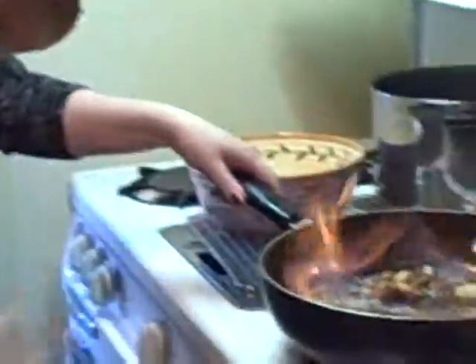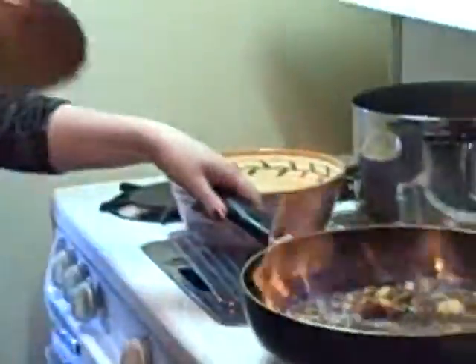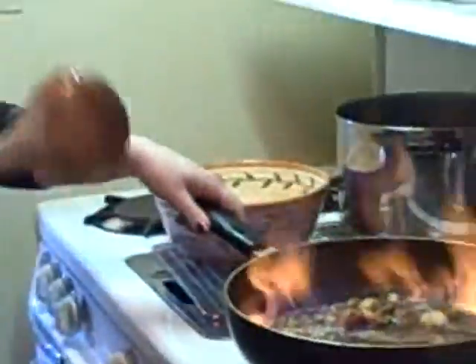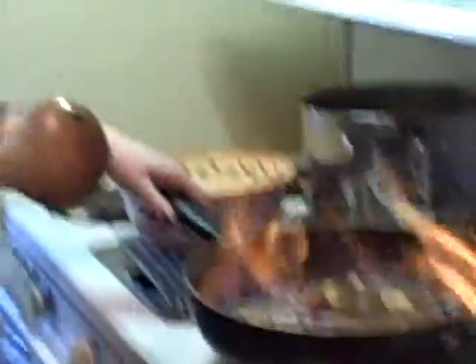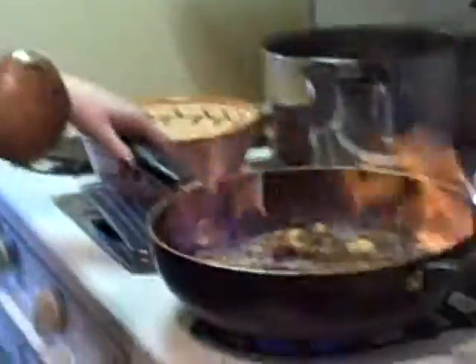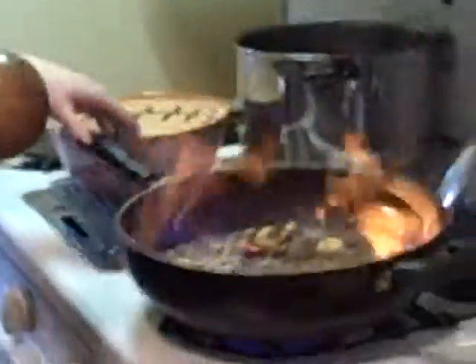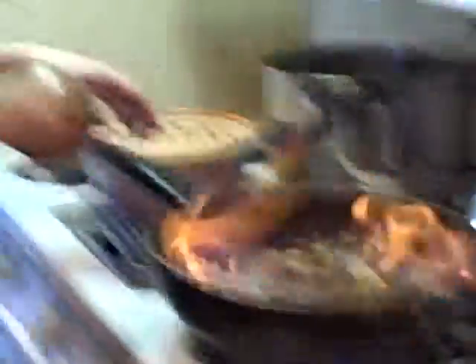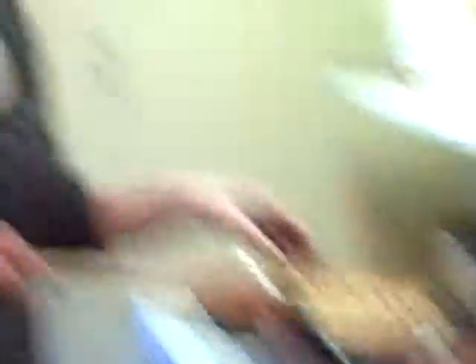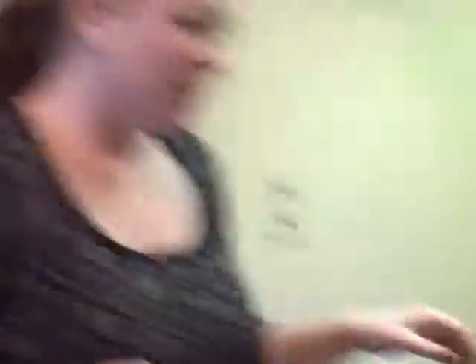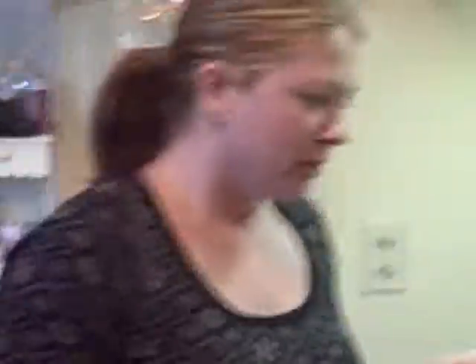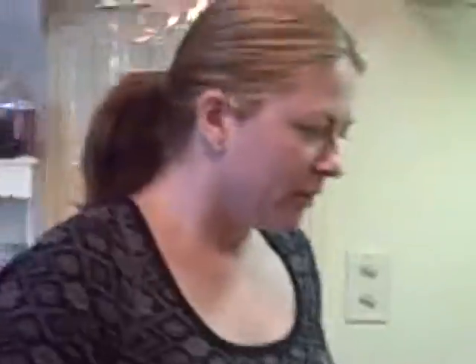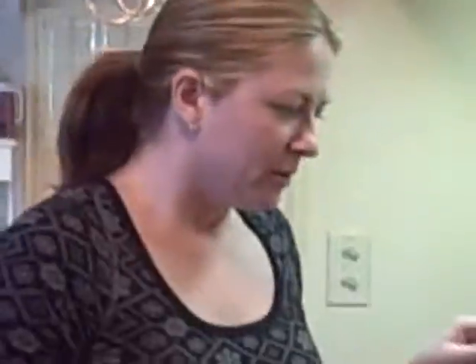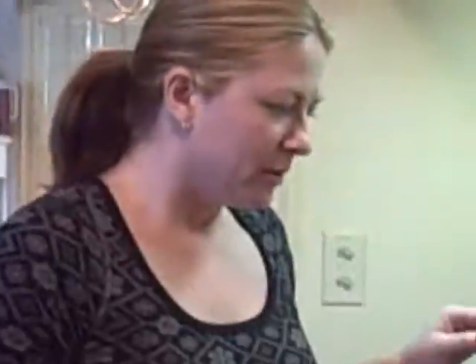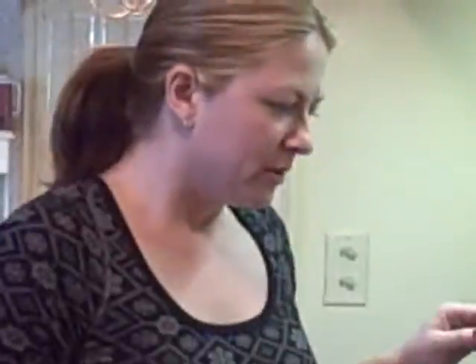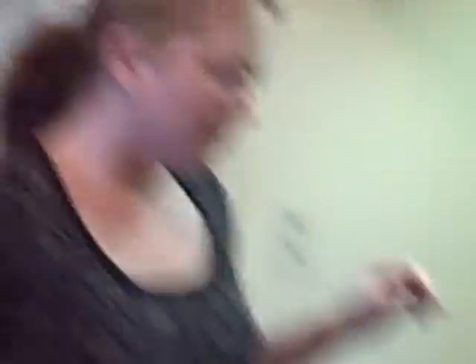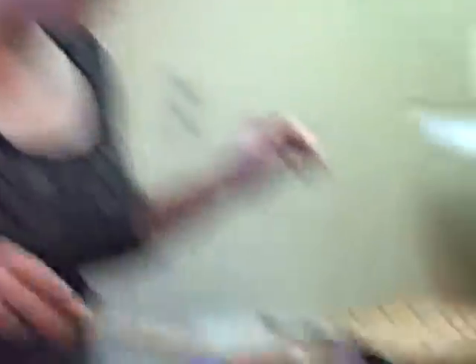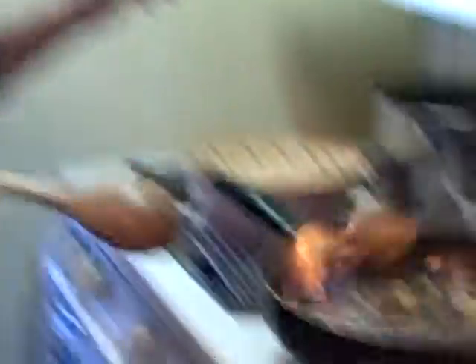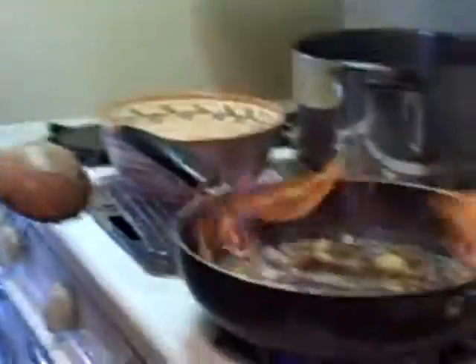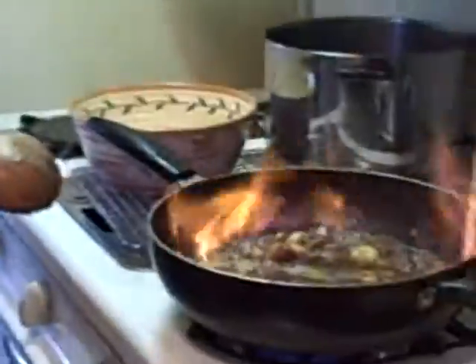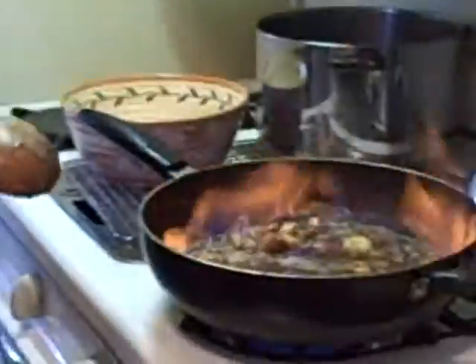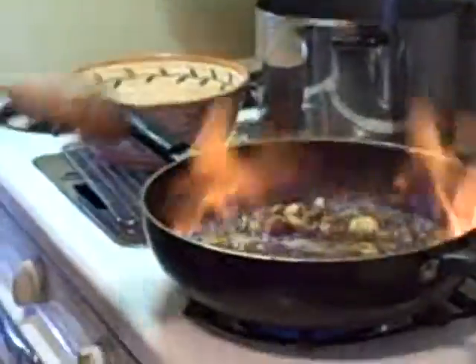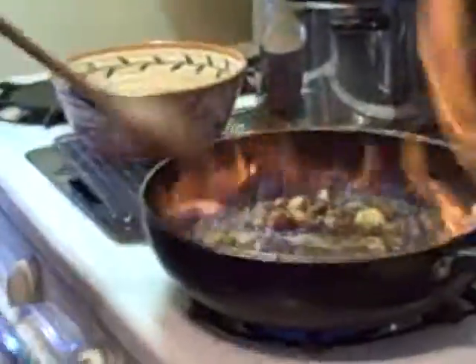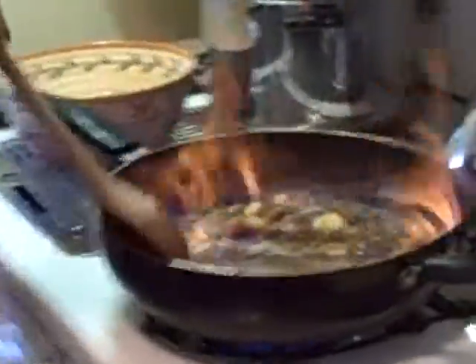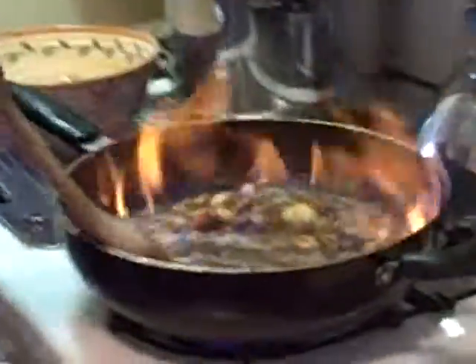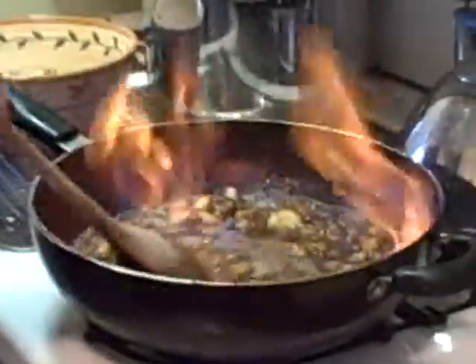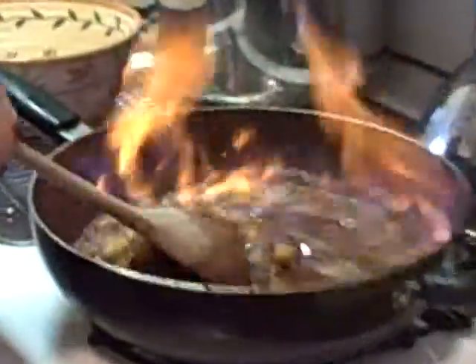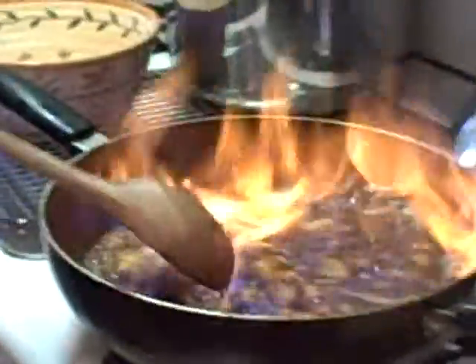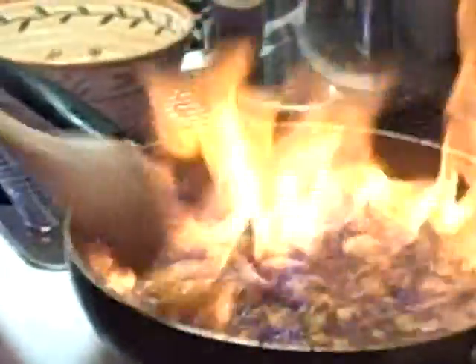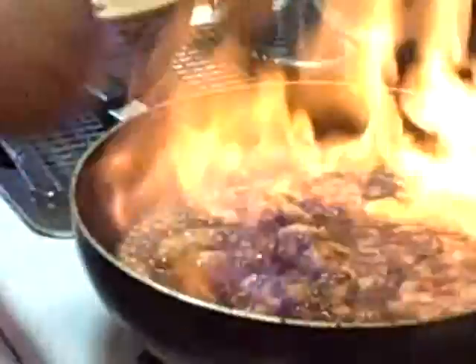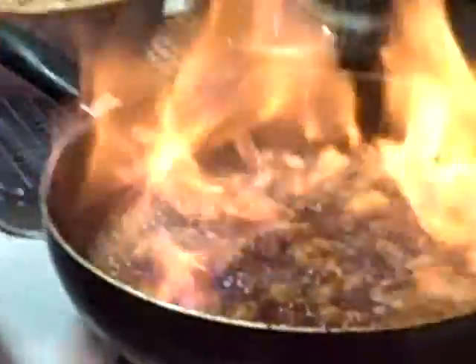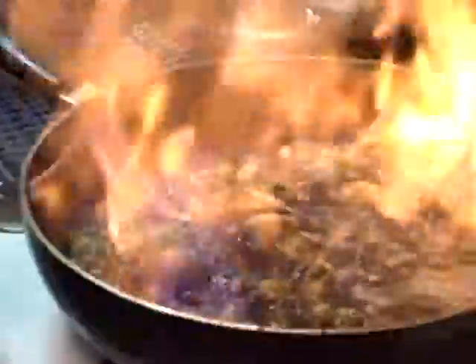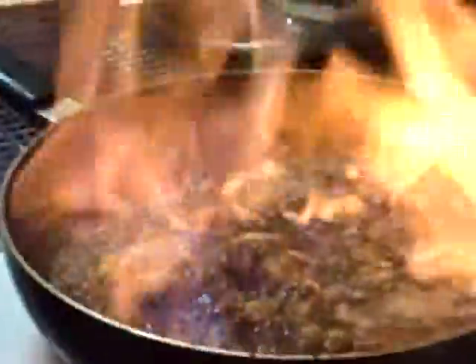Good times in the kitchen. Woo-hoo! Ooh, look at them all. Ooh!